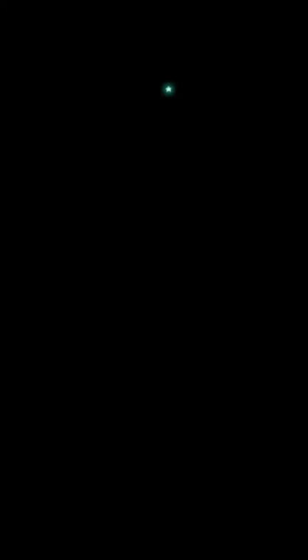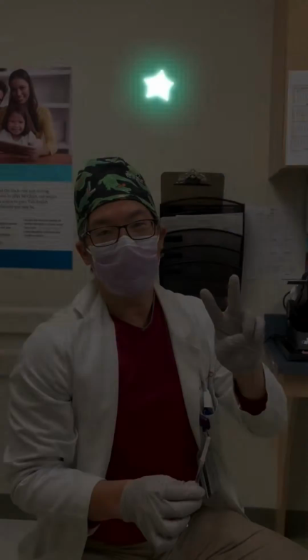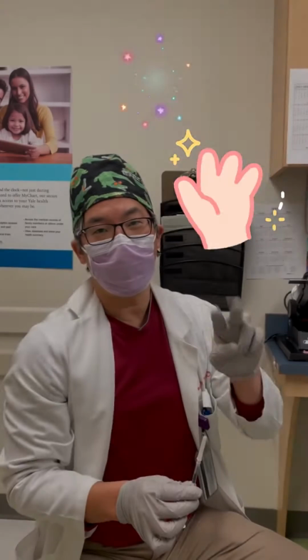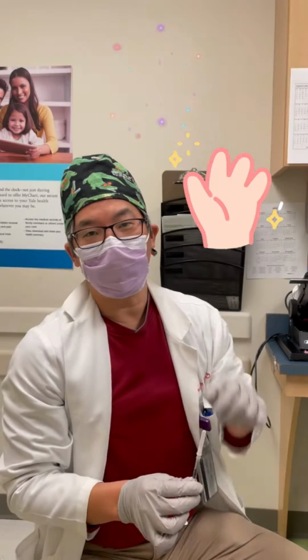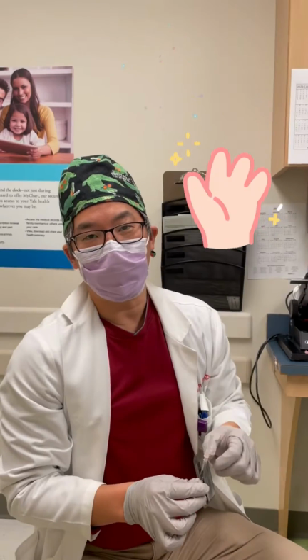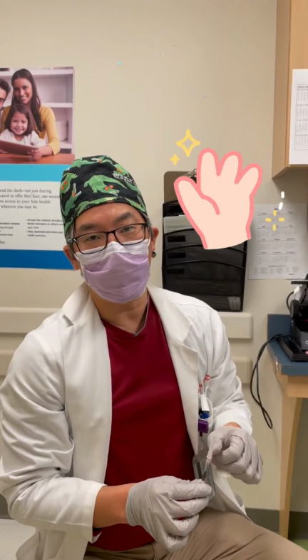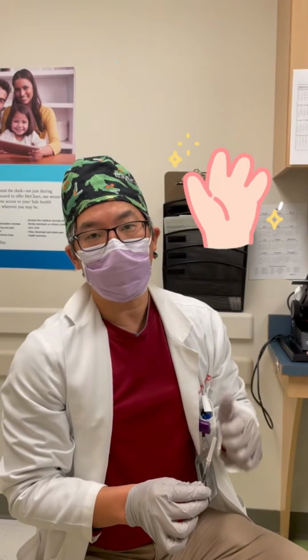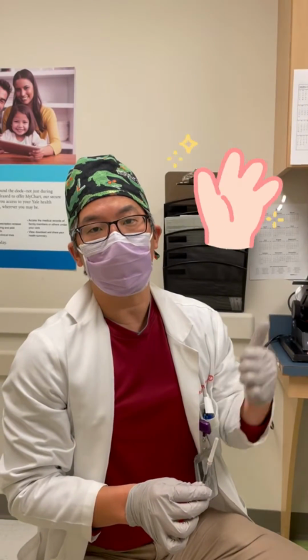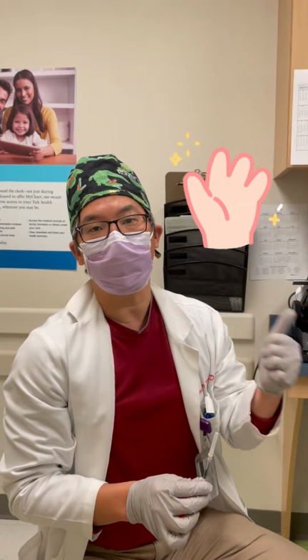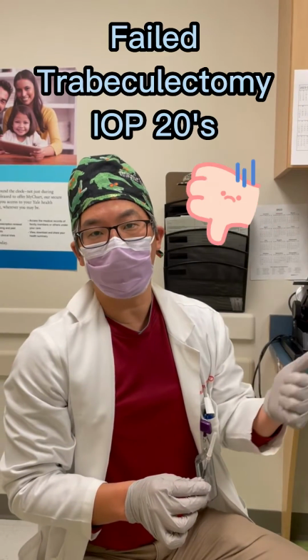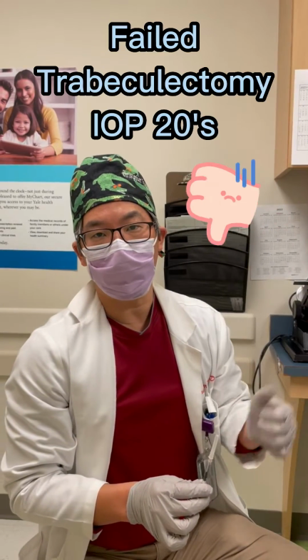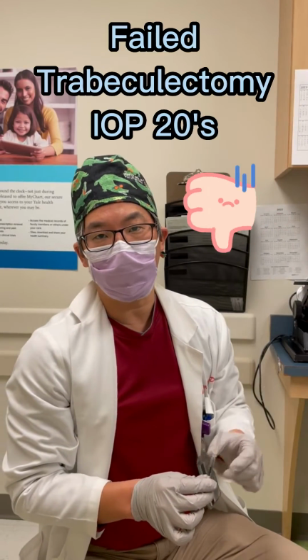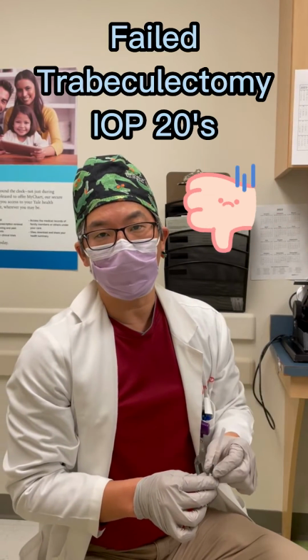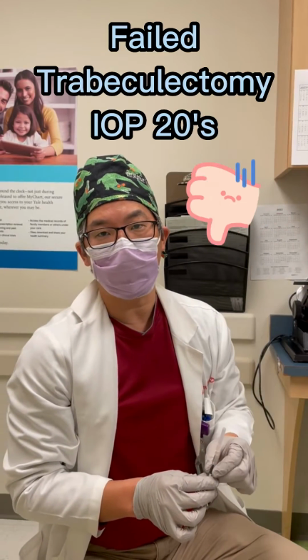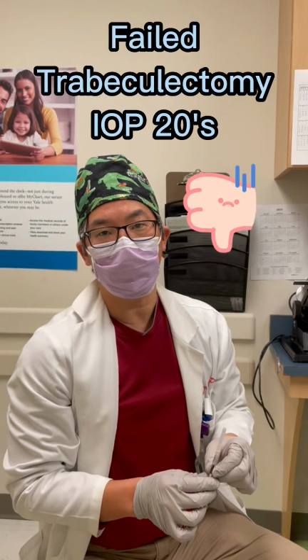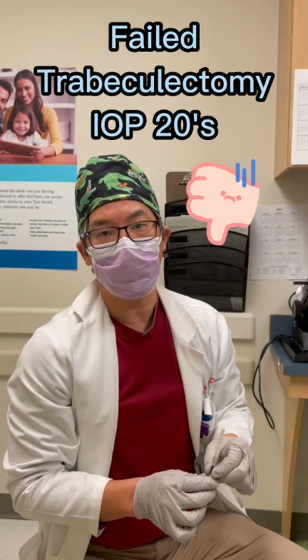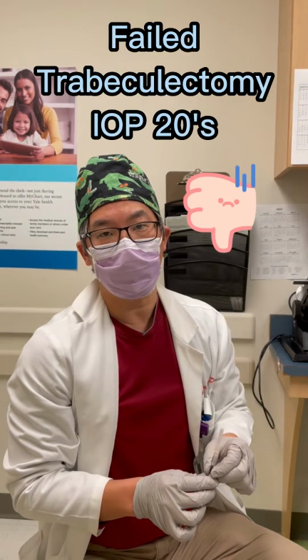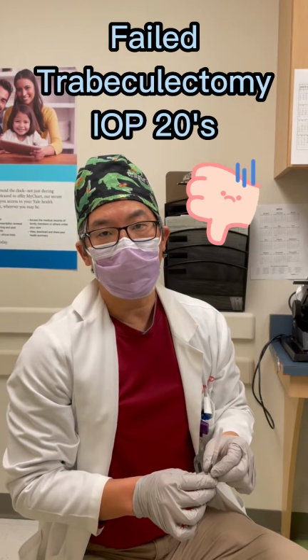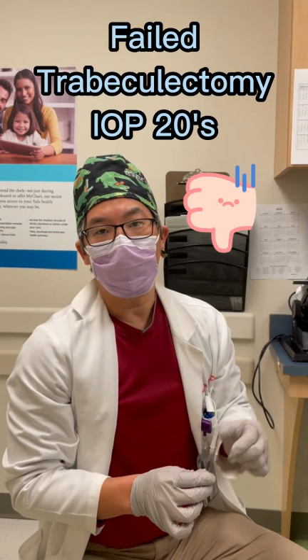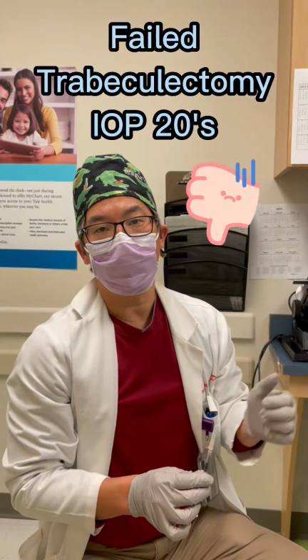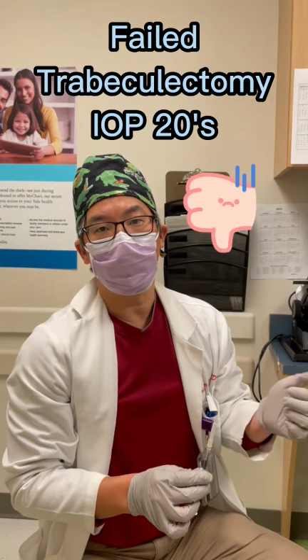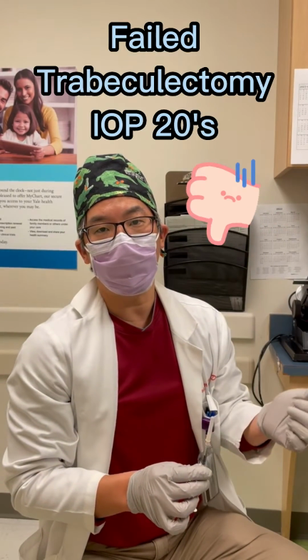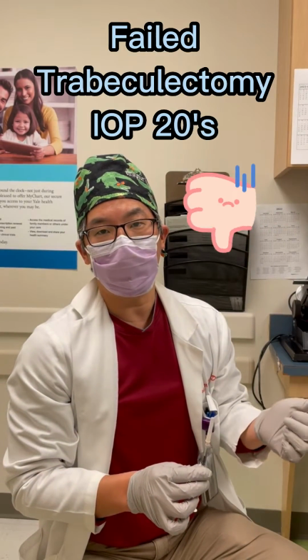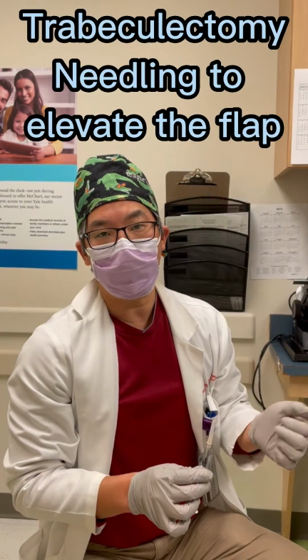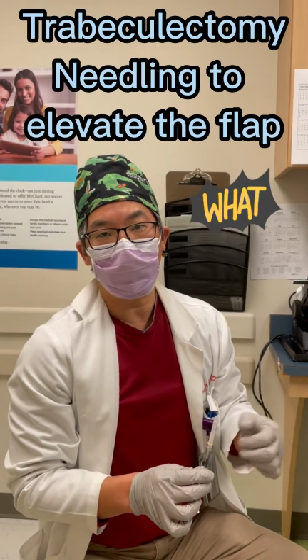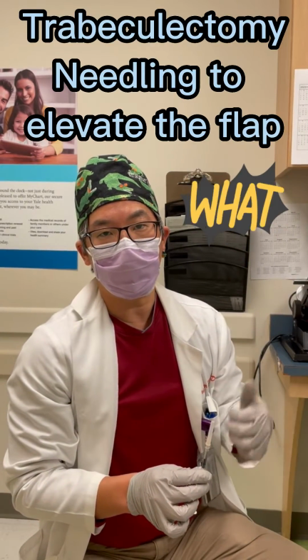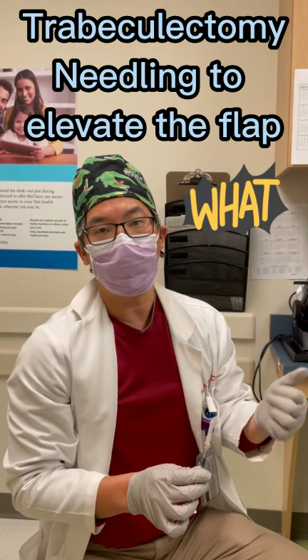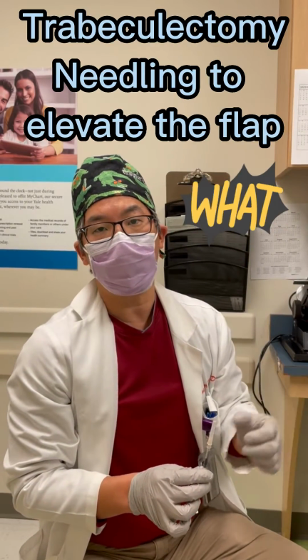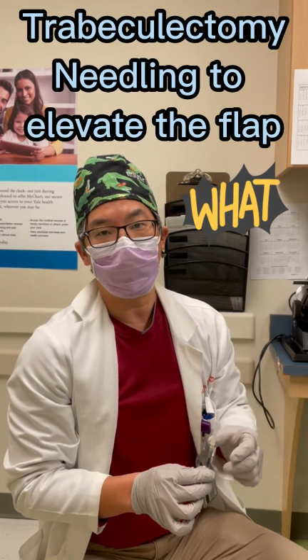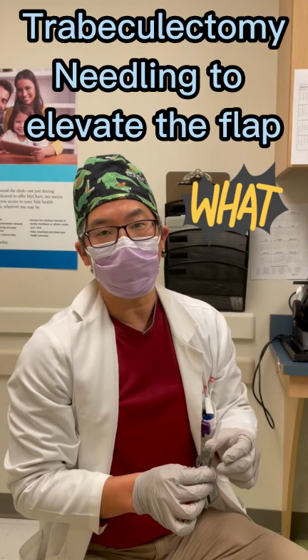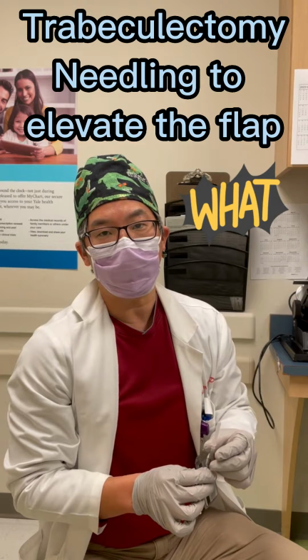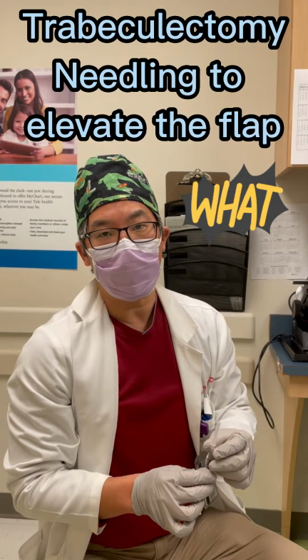Hey, how you doing? I got a failed trabeculectomy here. I'm going to do a needling here to elevate the flap.